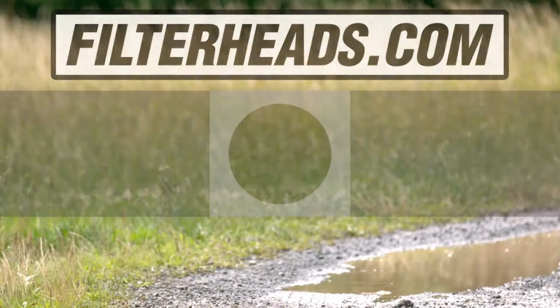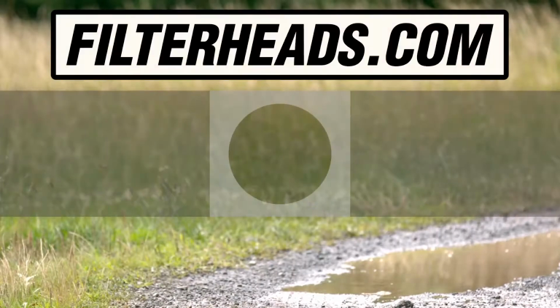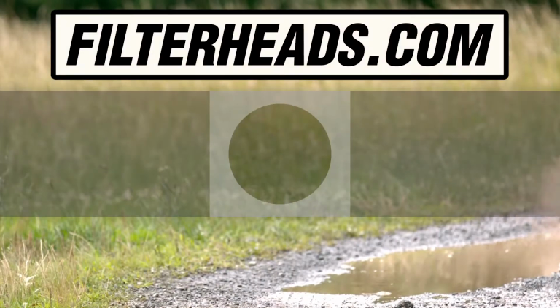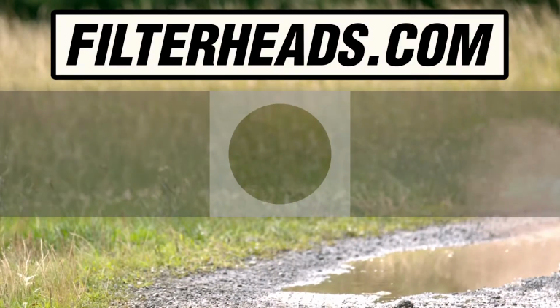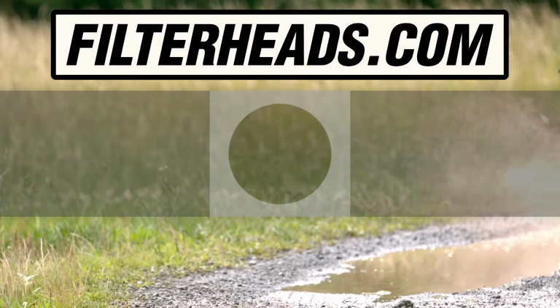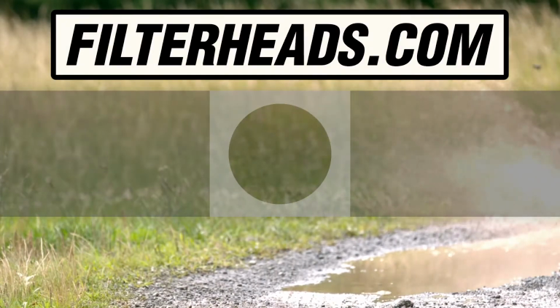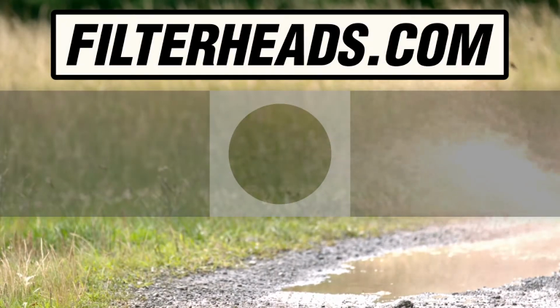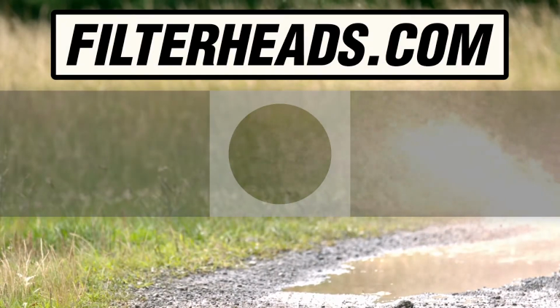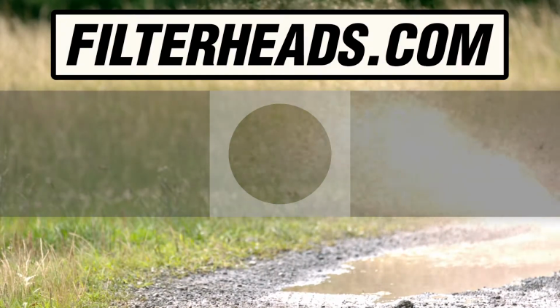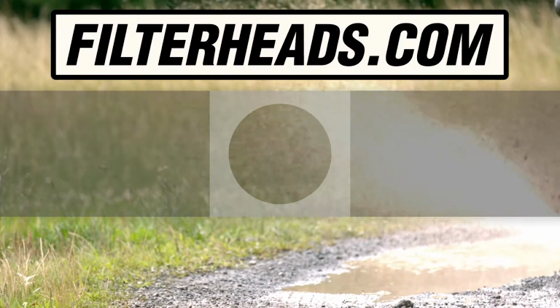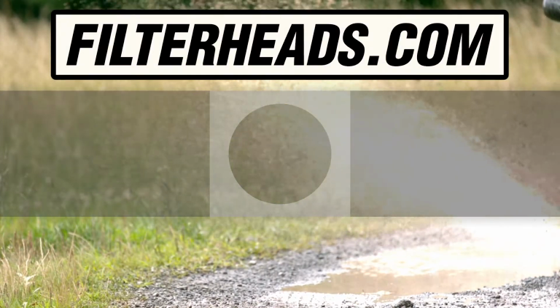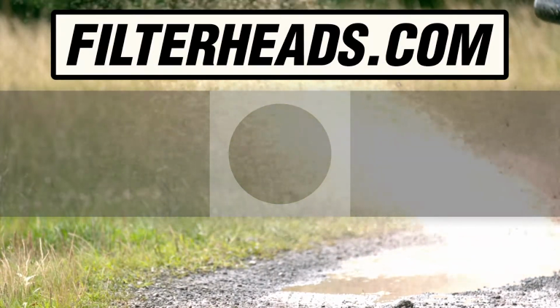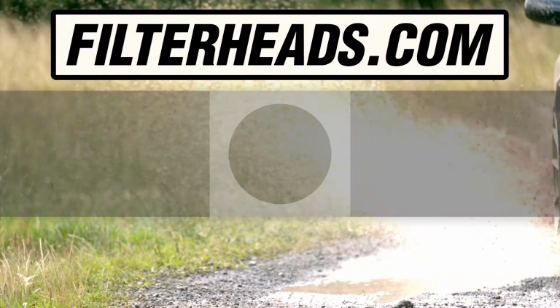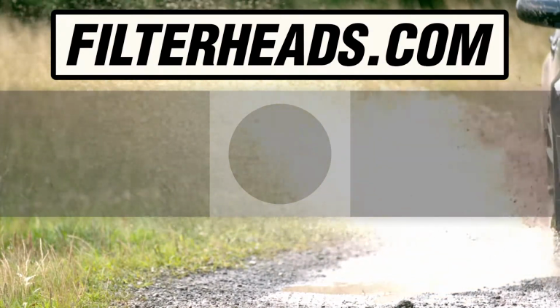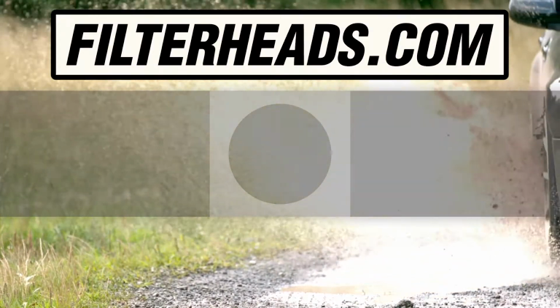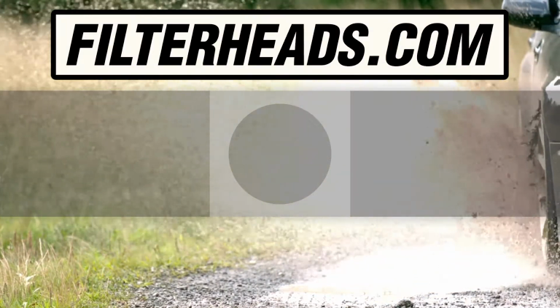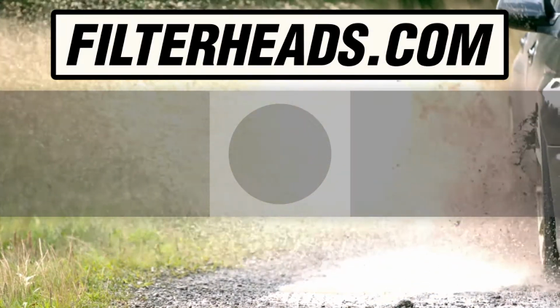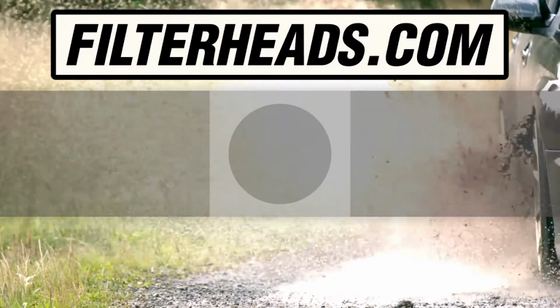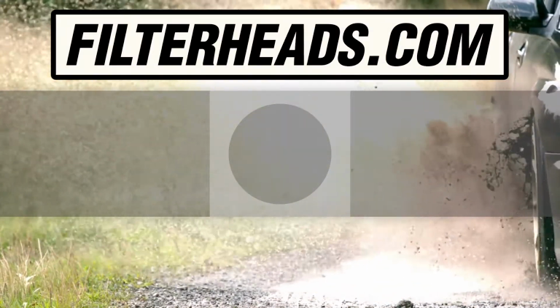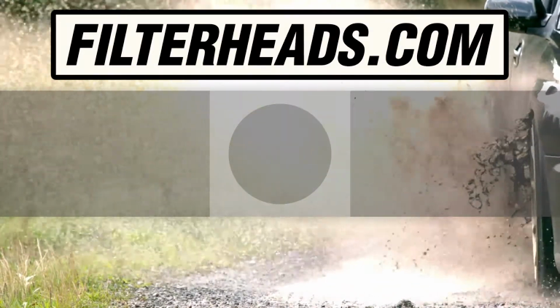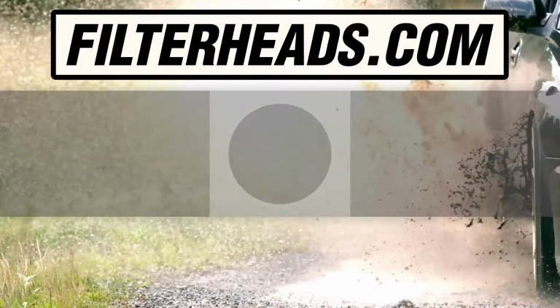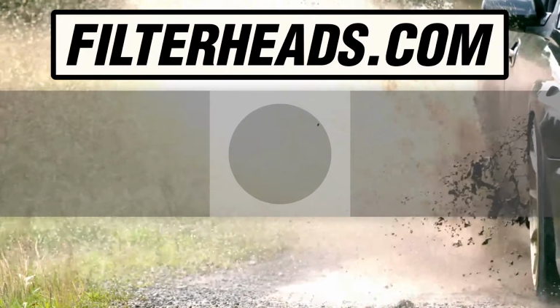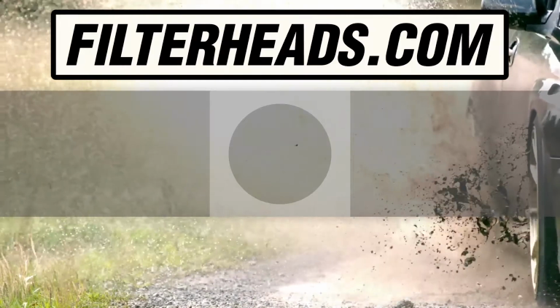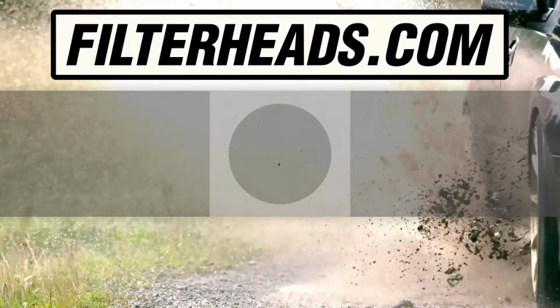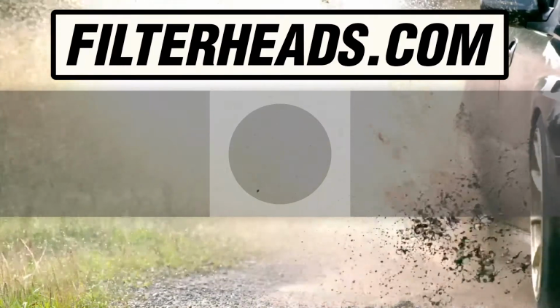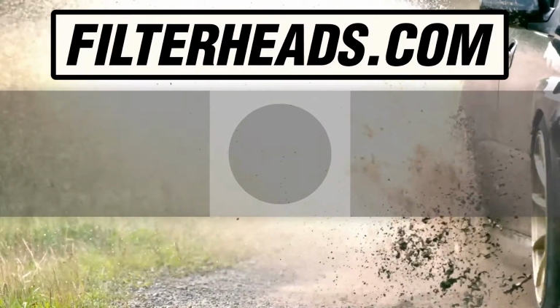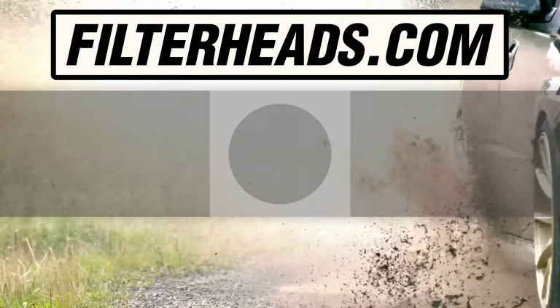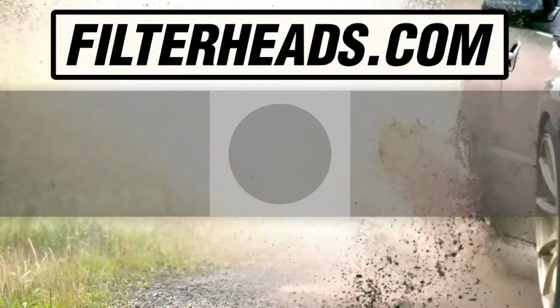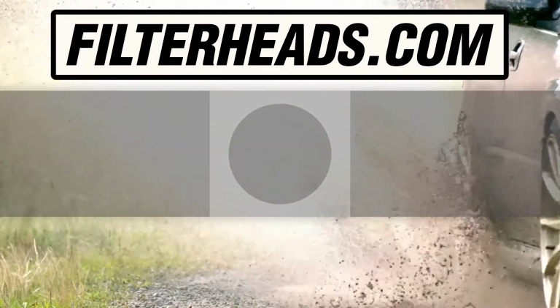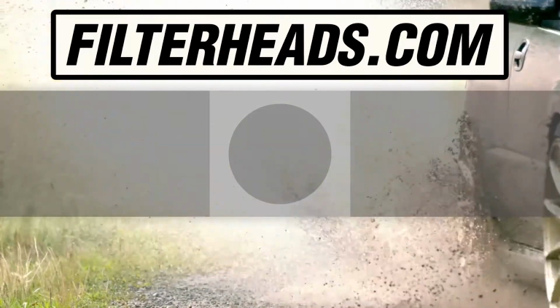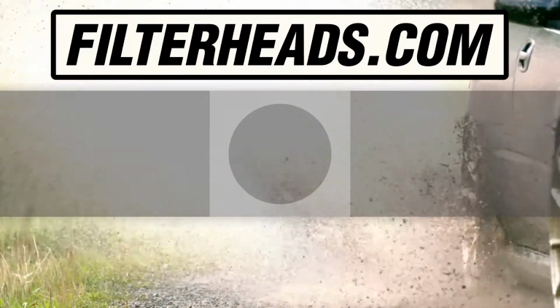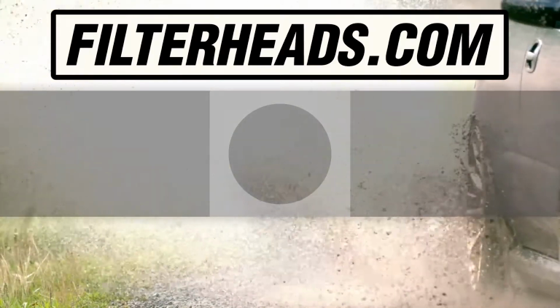Visit our website to order your filter to ensure that it fits. We'll see you next time.